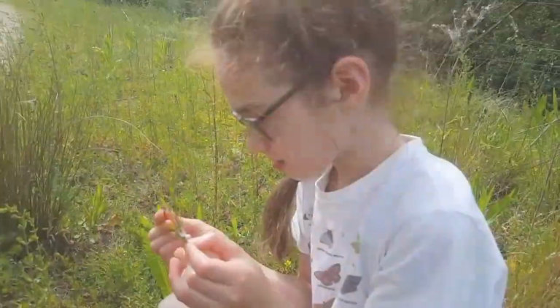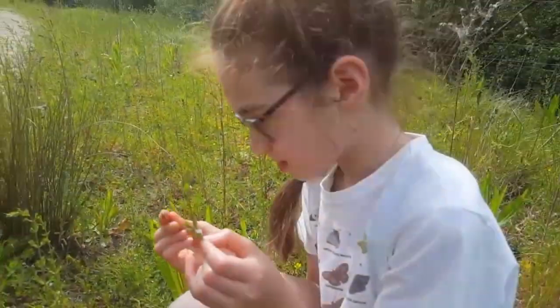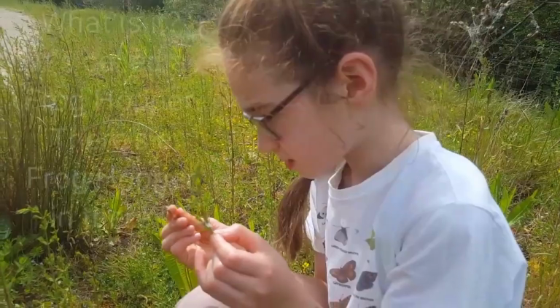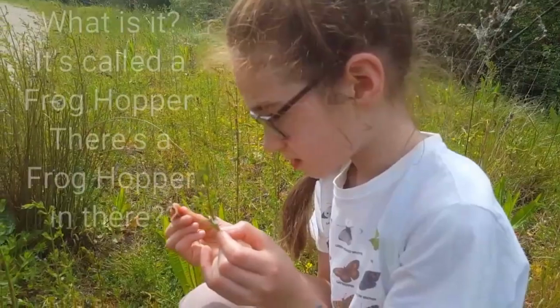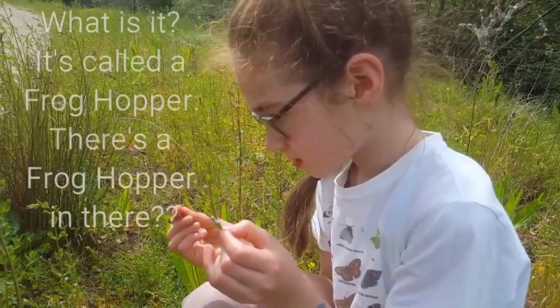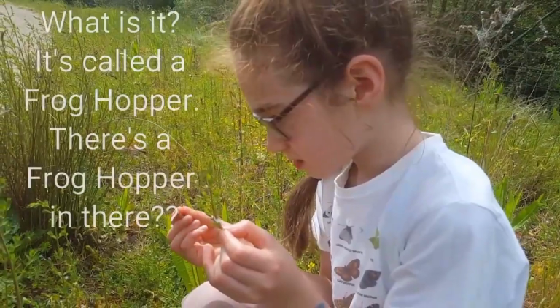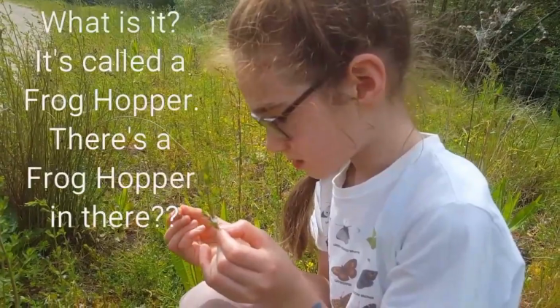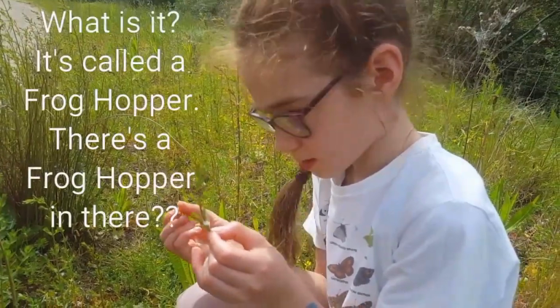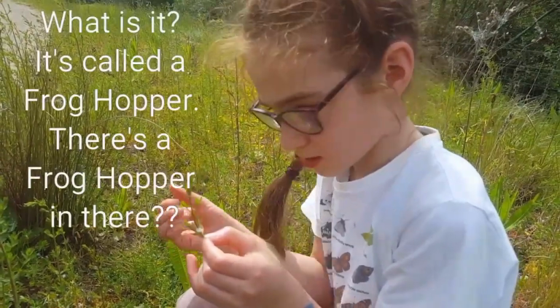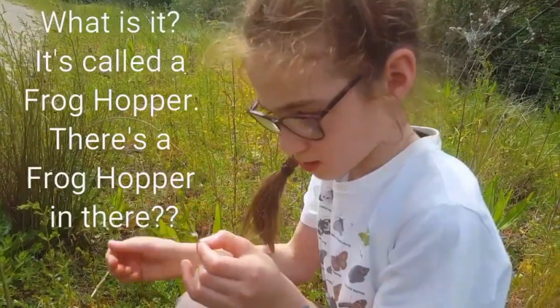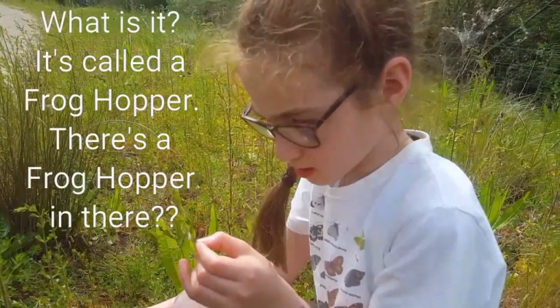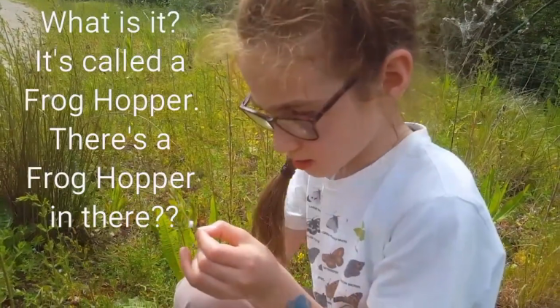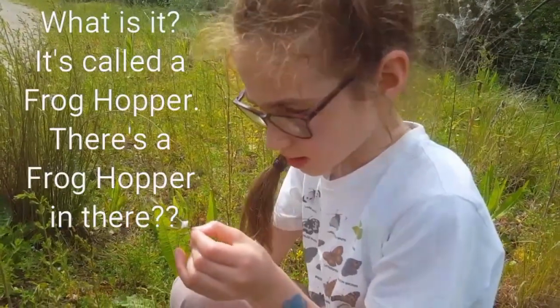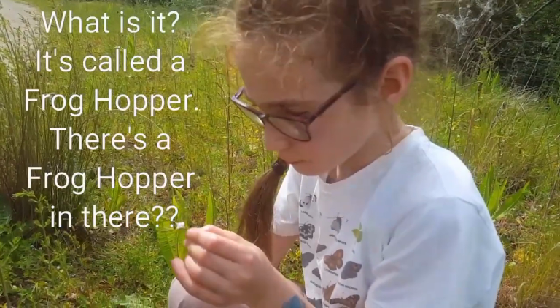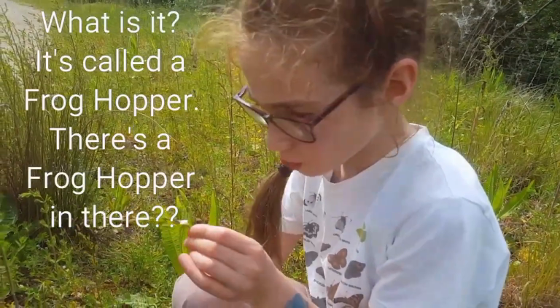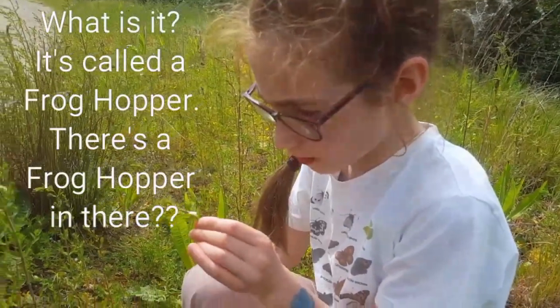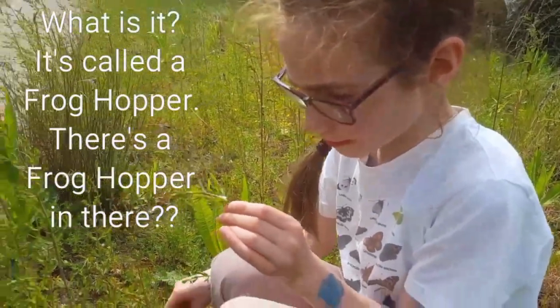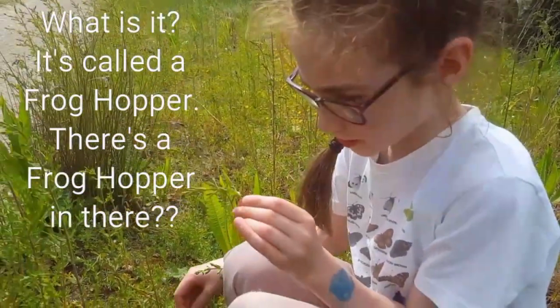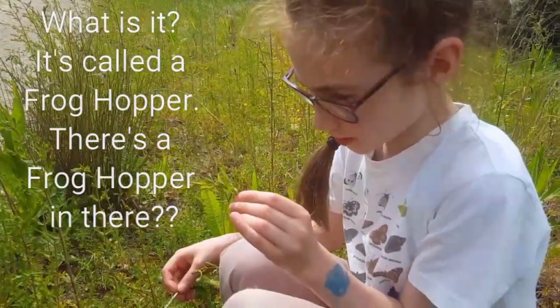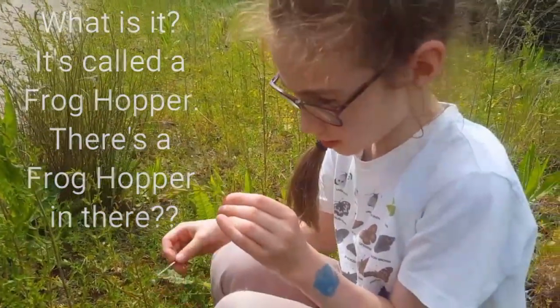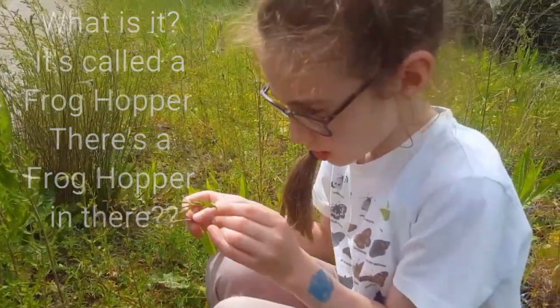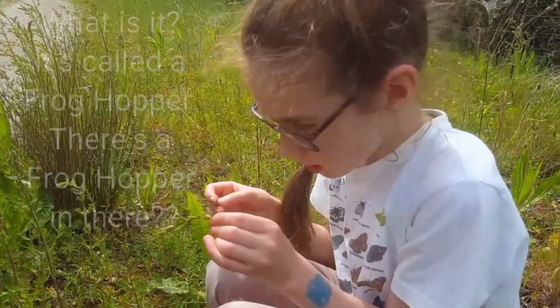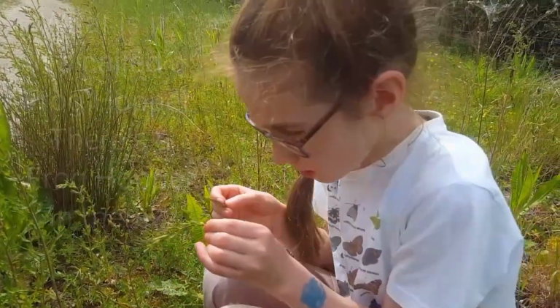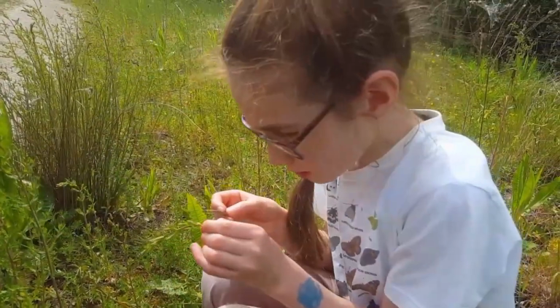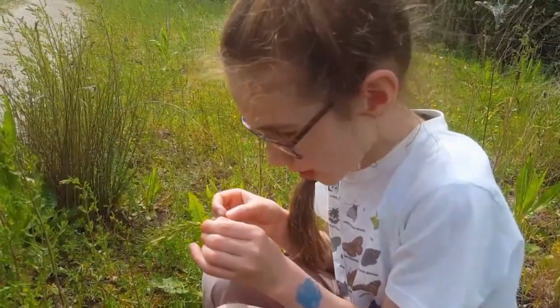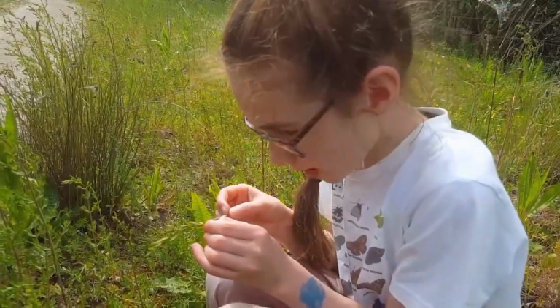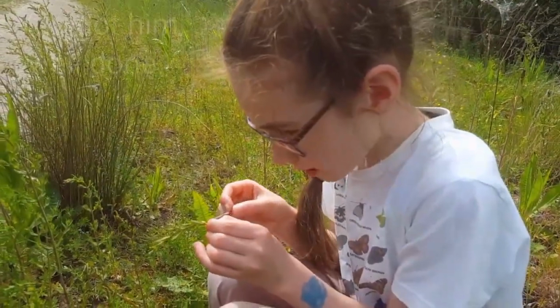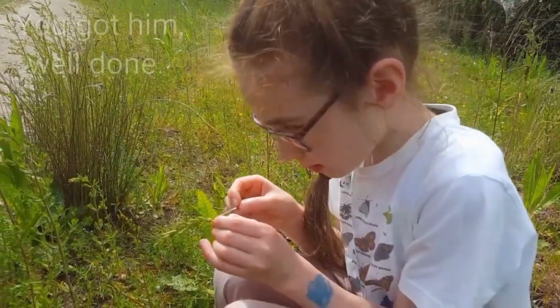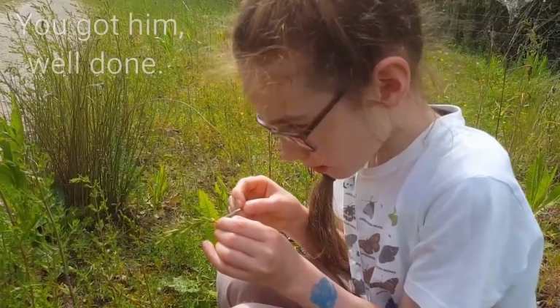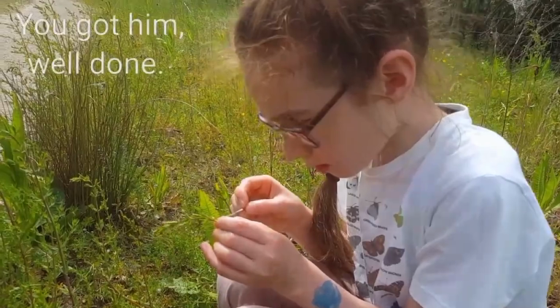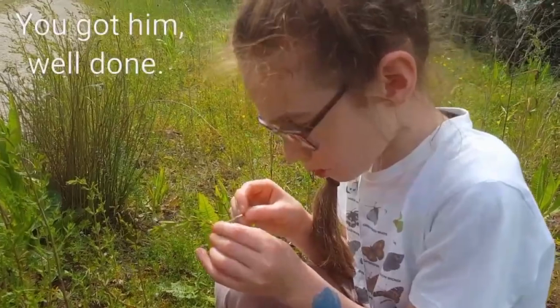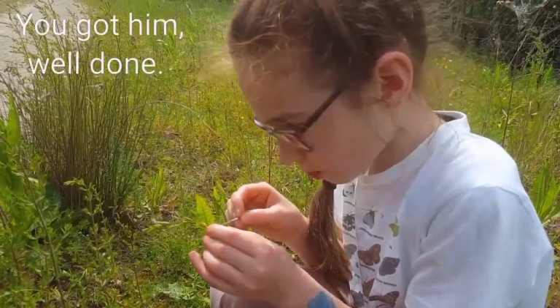It's called a frog hopper. There's a frog hopper in there? That's what it's called. Yeah, you got him, well done.